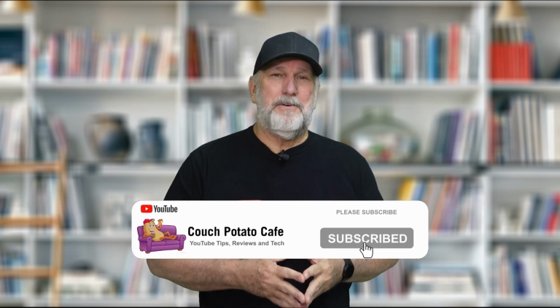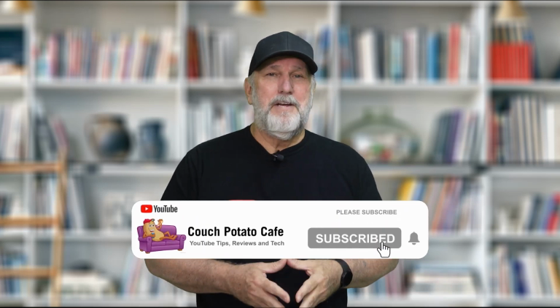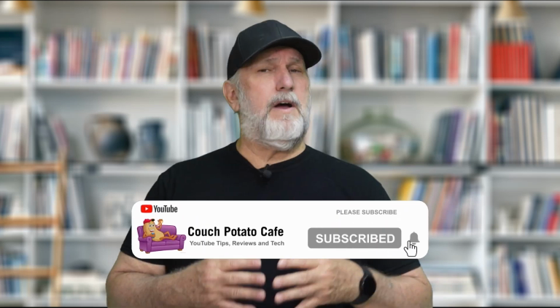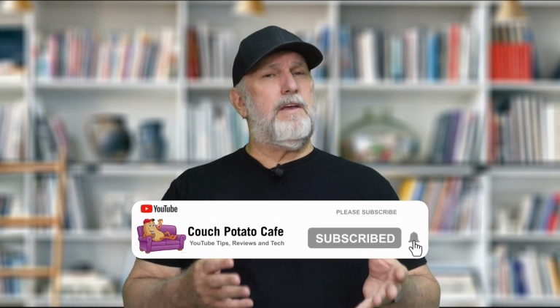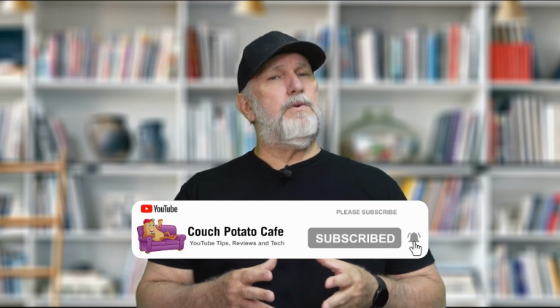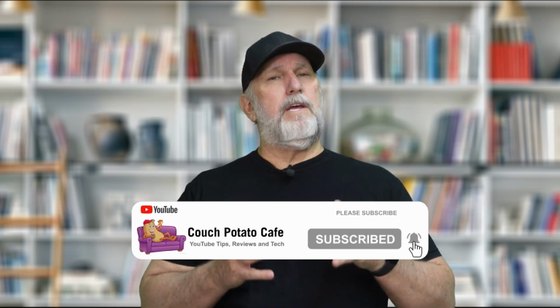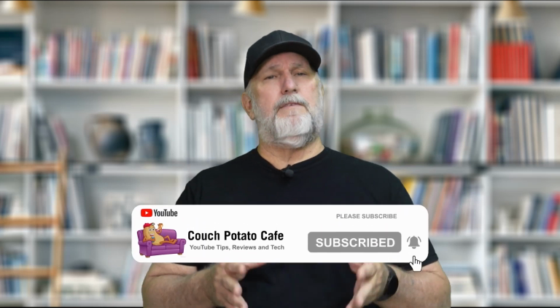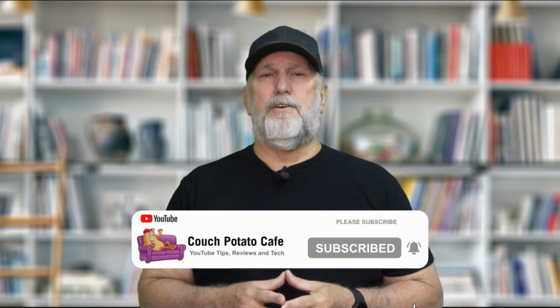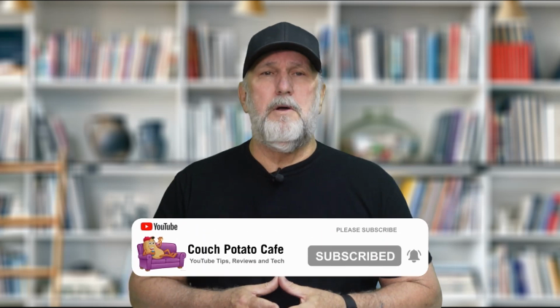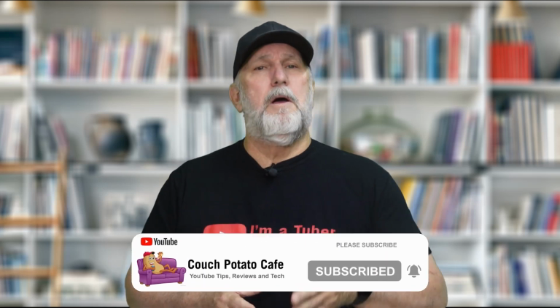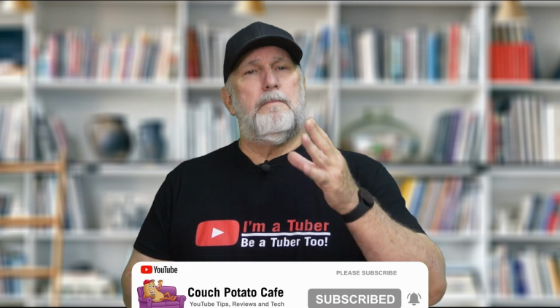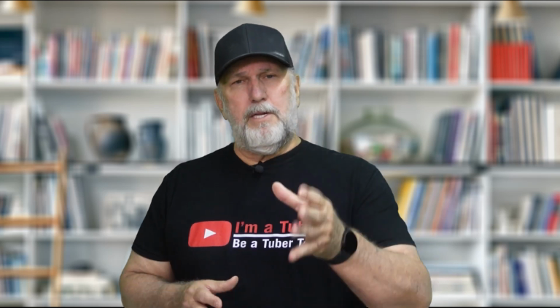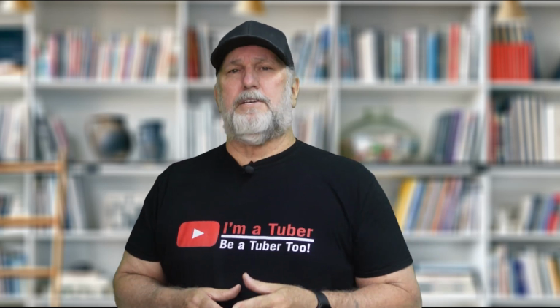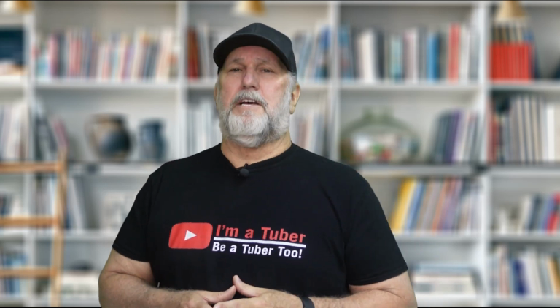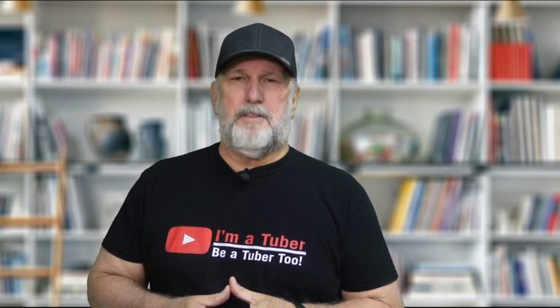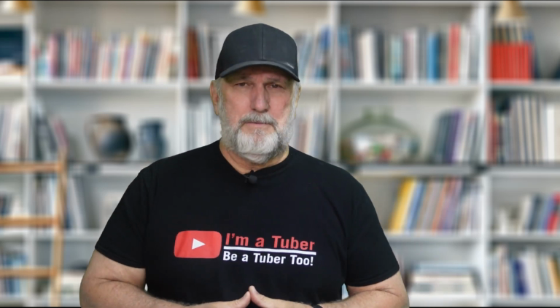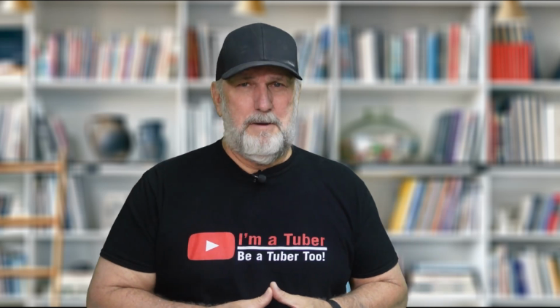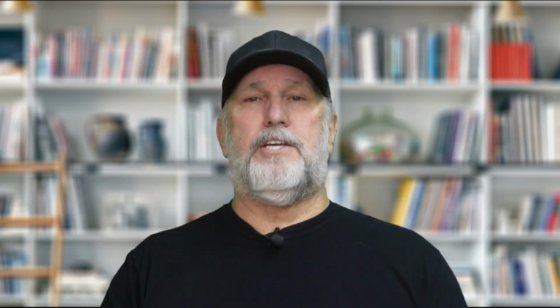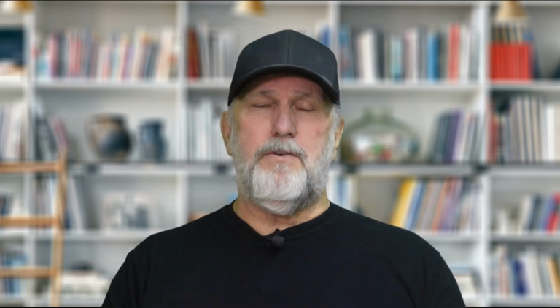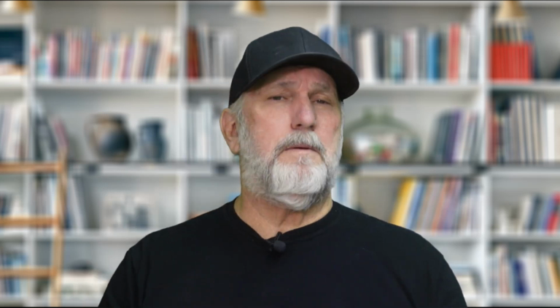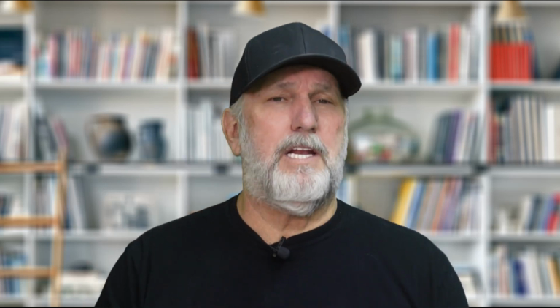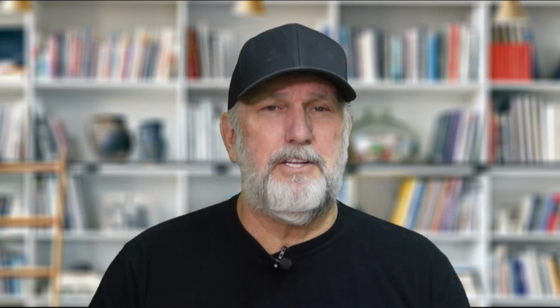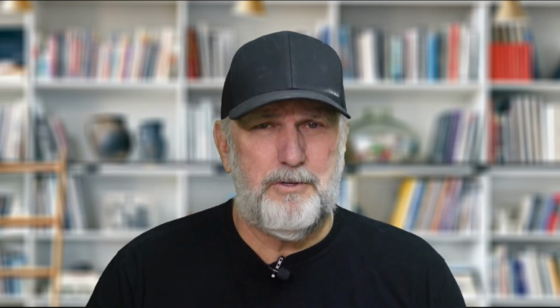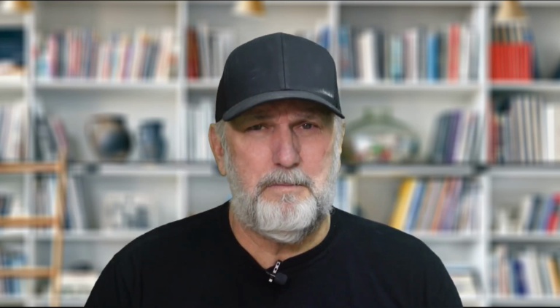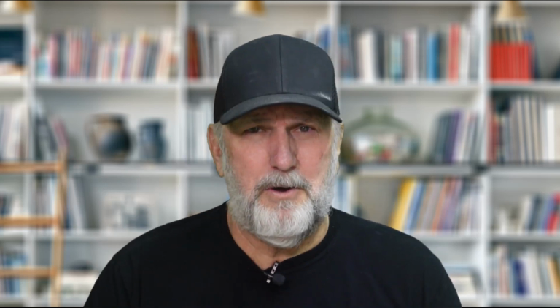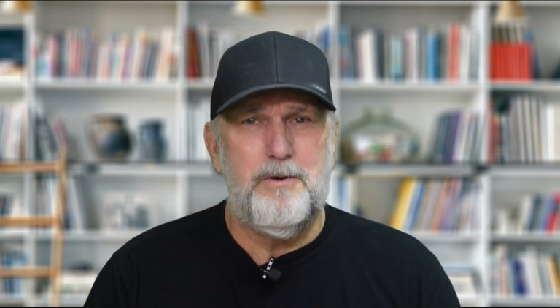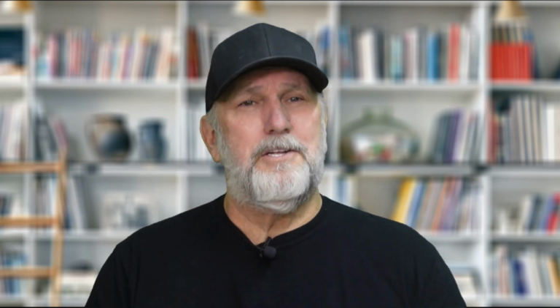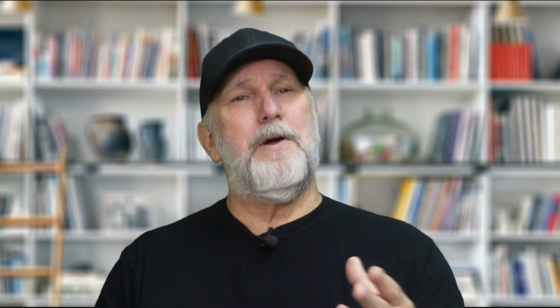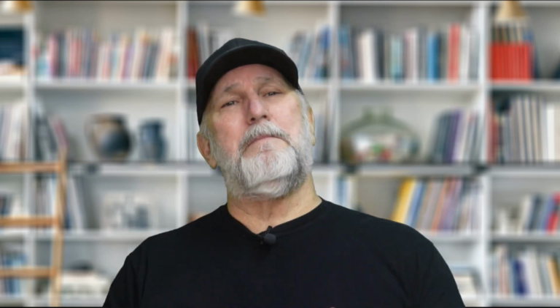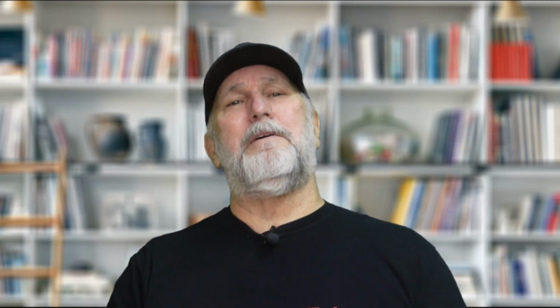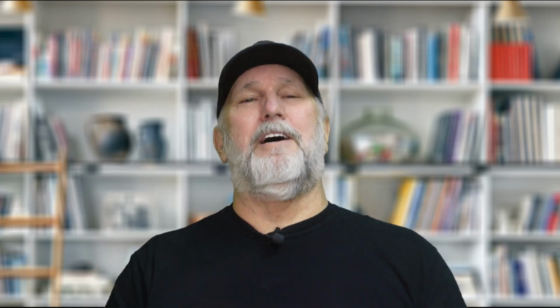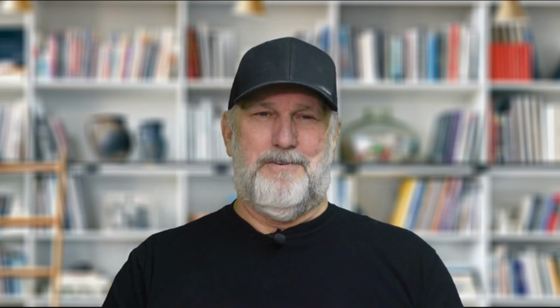If I've given you any value, please click the thumbs up — it sure helps to let YouTube know to recommend me to others.